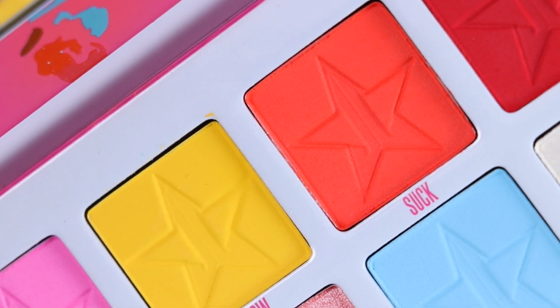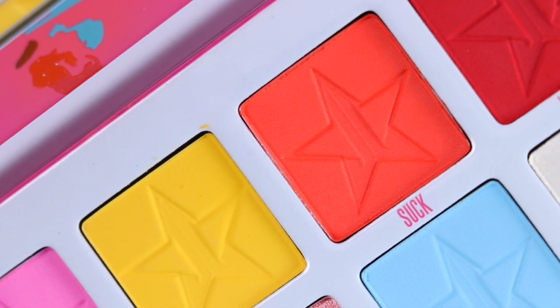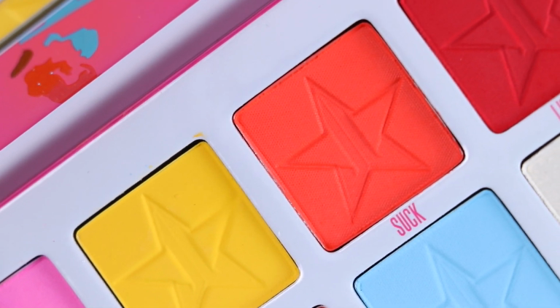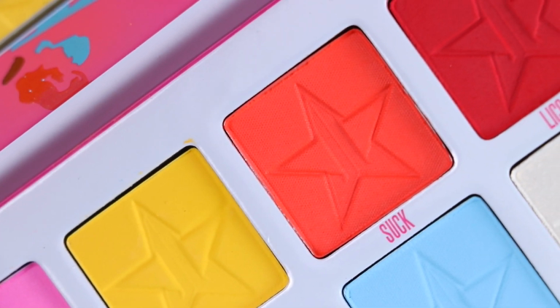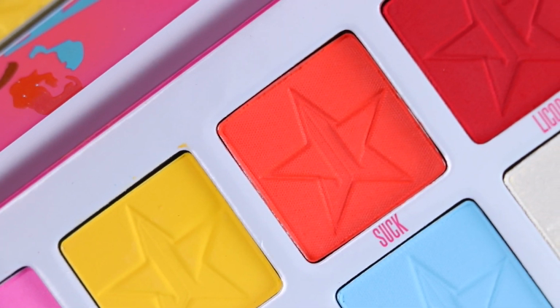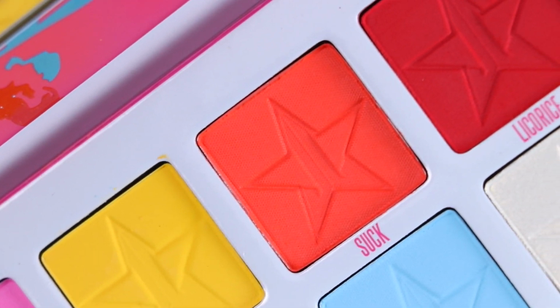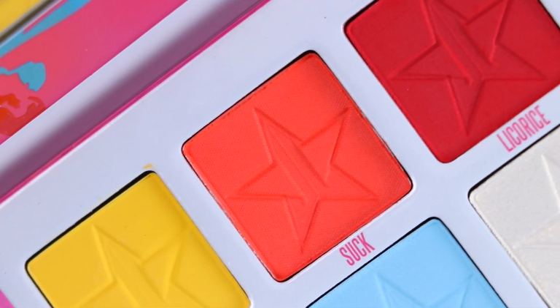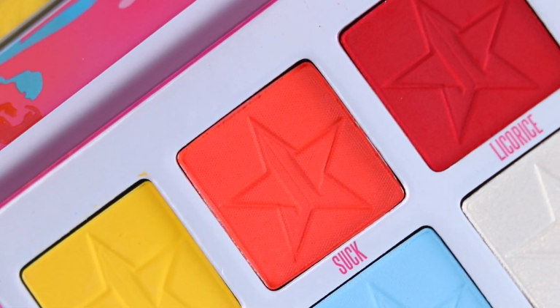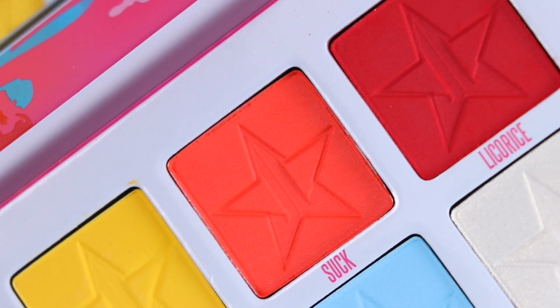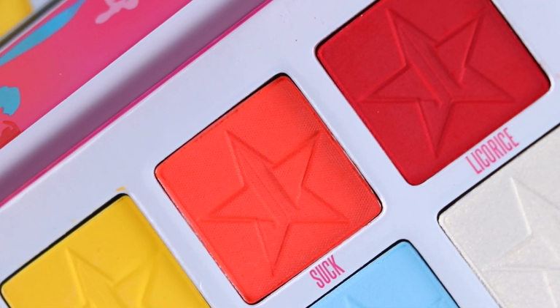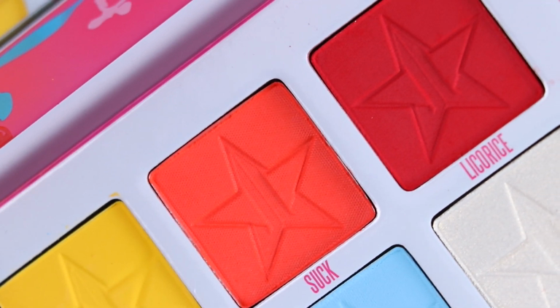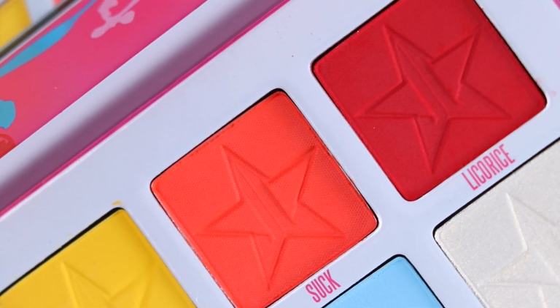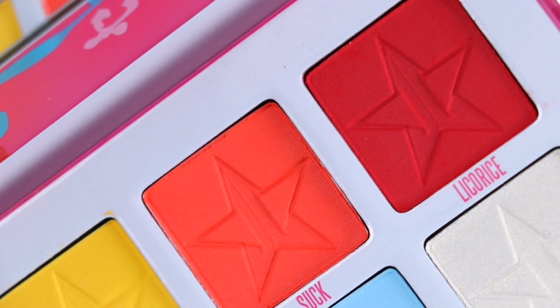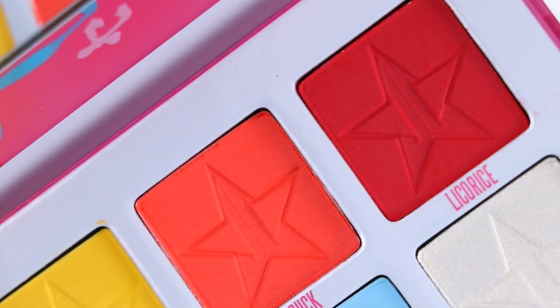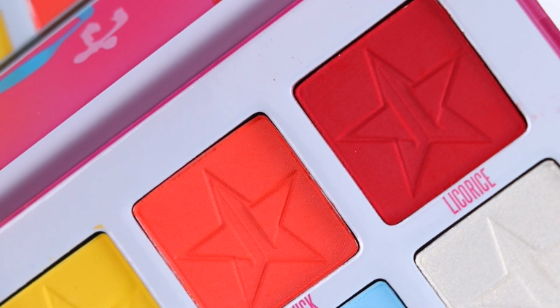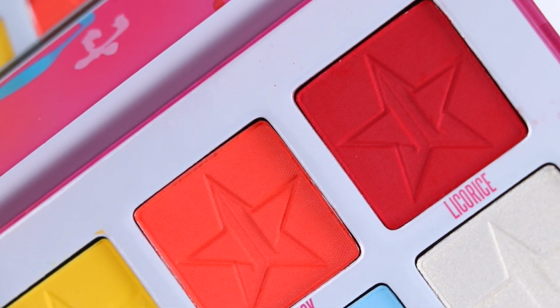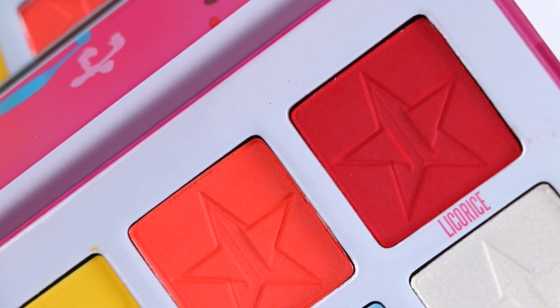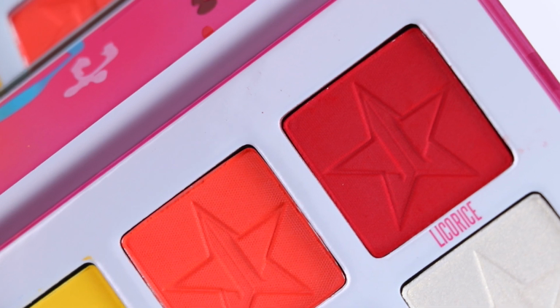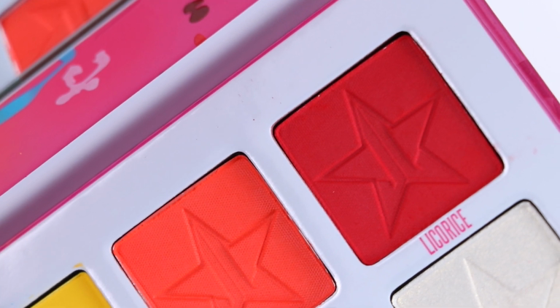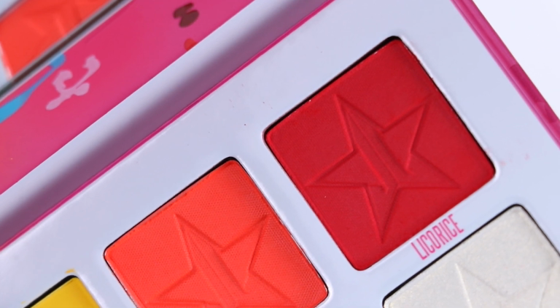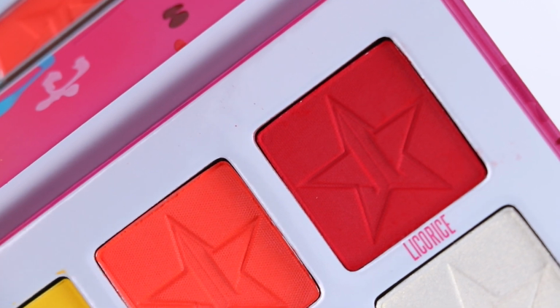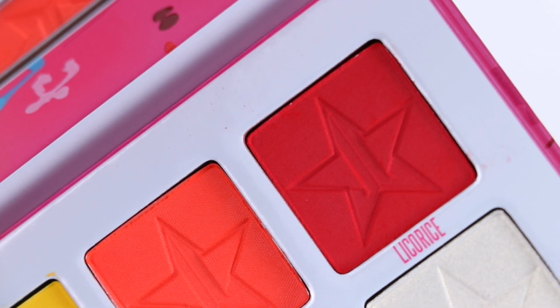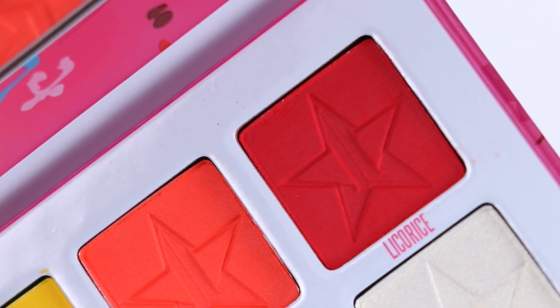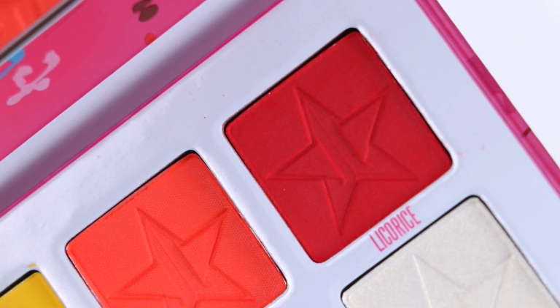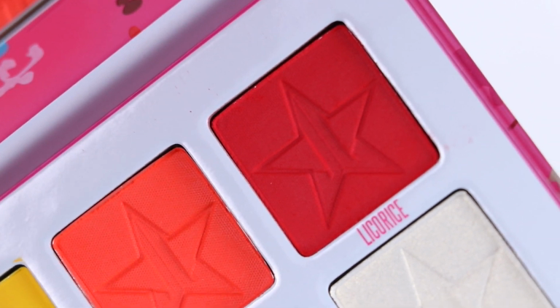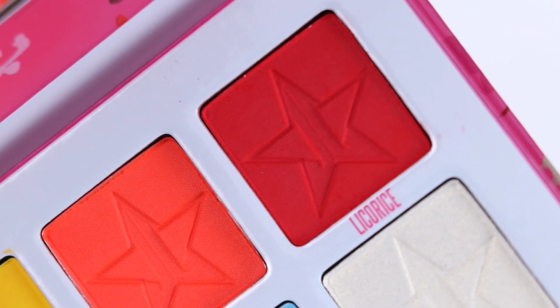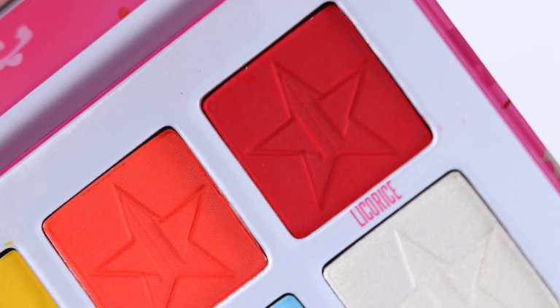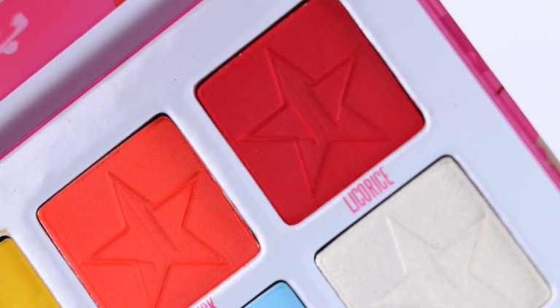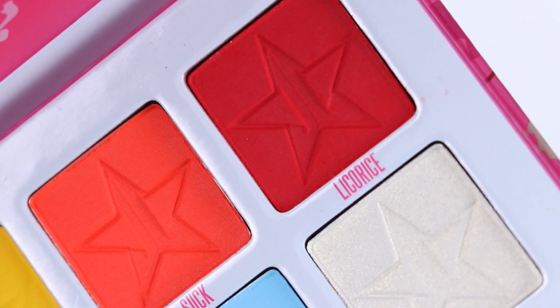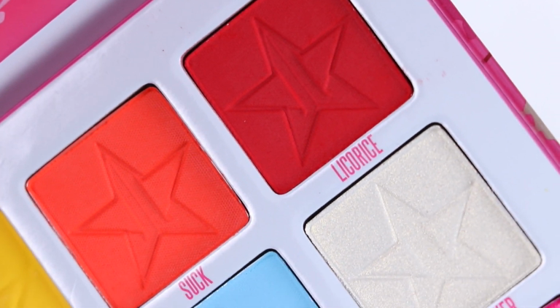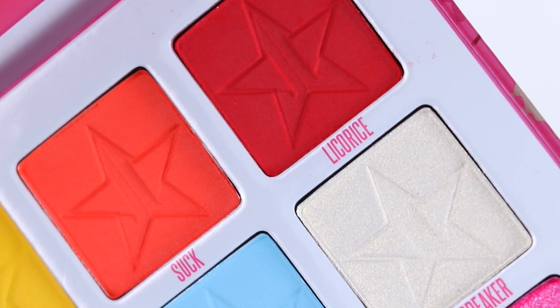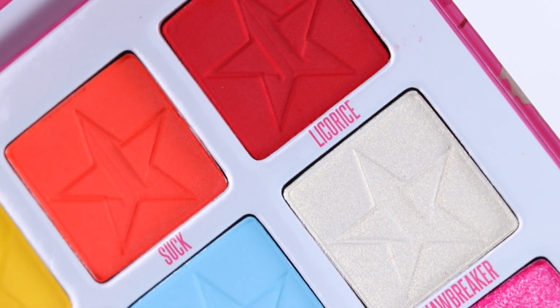Out of the 24 eyeshadows, 17 are mattes and 7 are shimmers. This palette shares two eyeshadows with the mini Jawbreaker palette — those two shades are Bubble Gum and Bite Me.